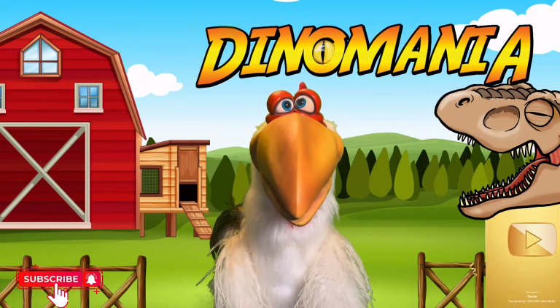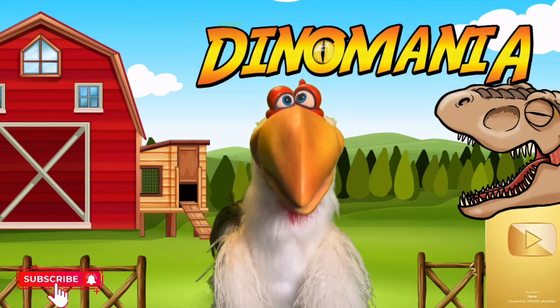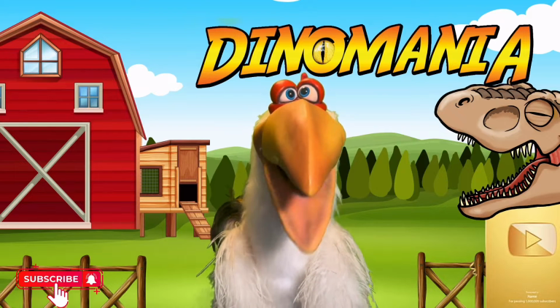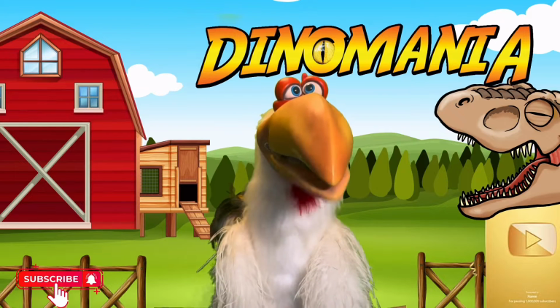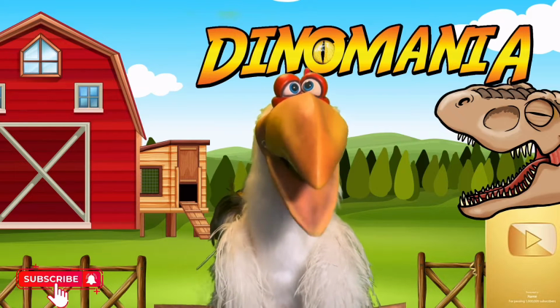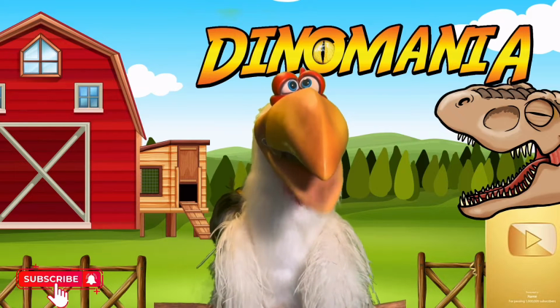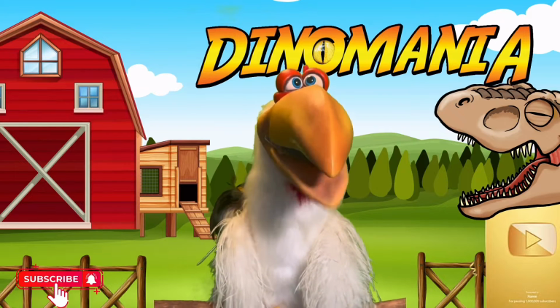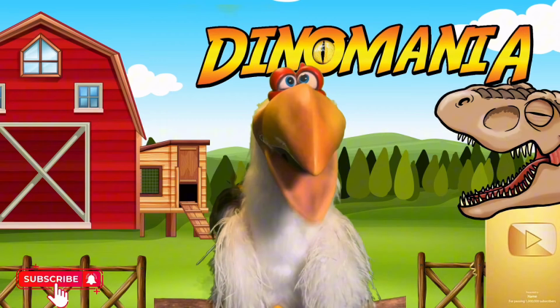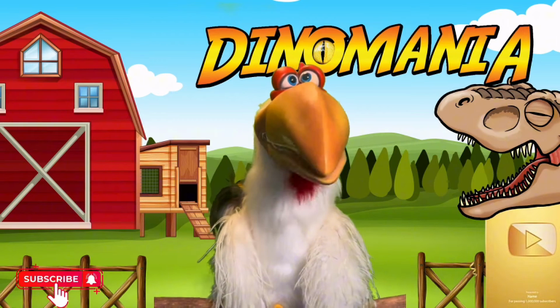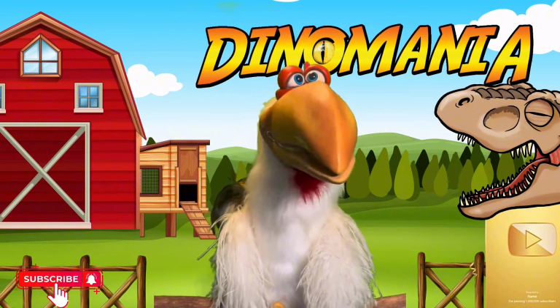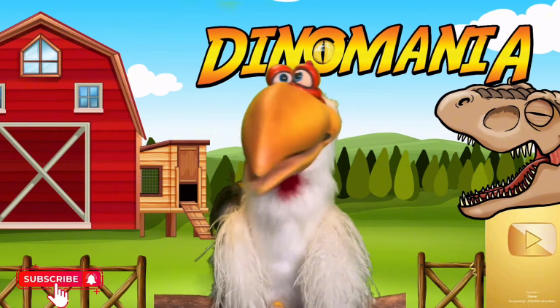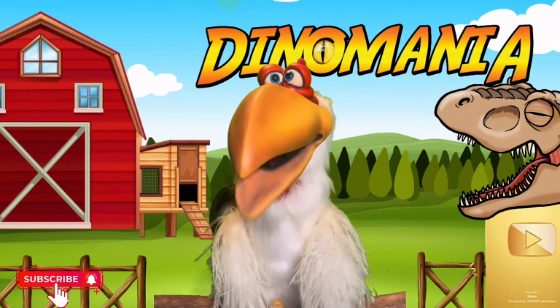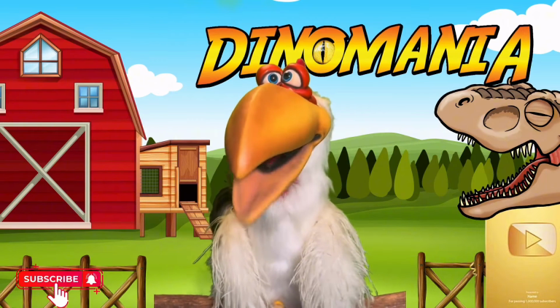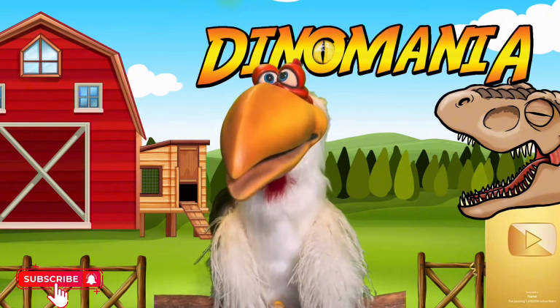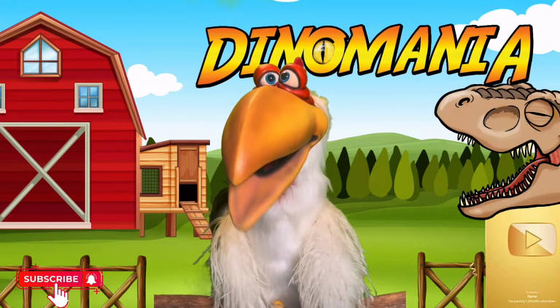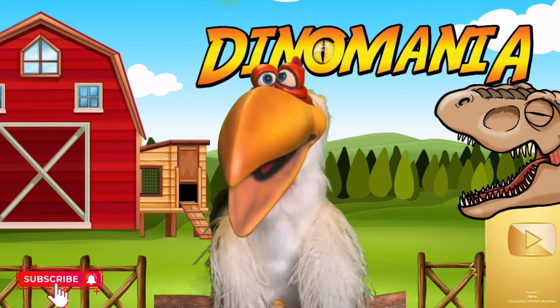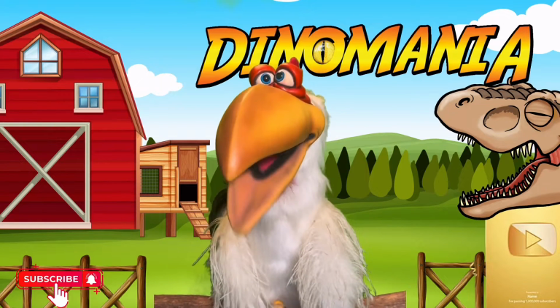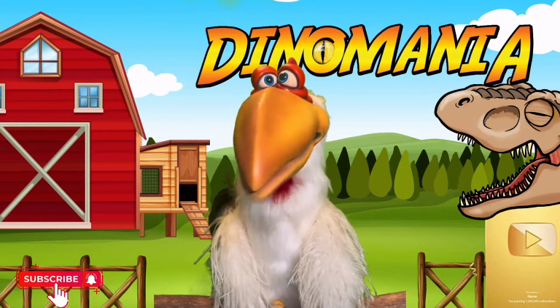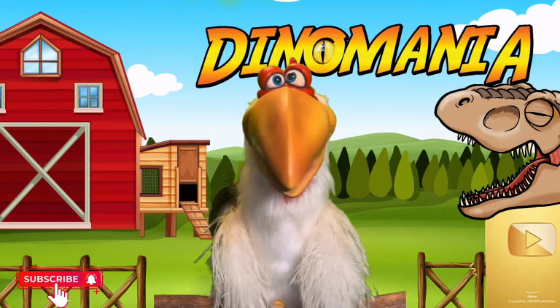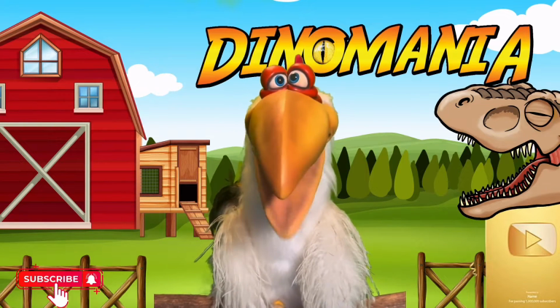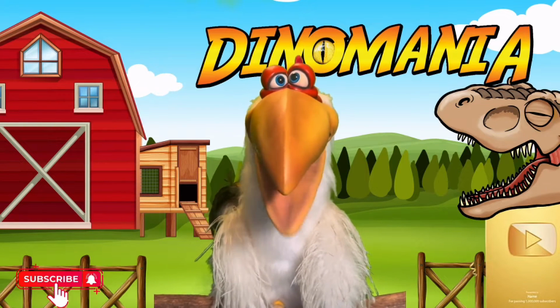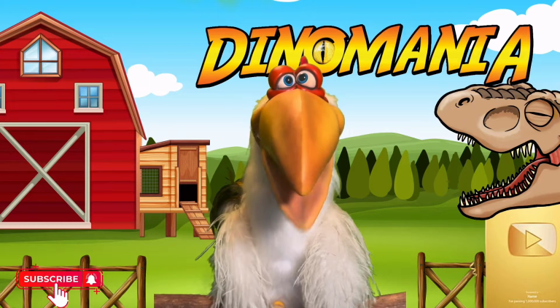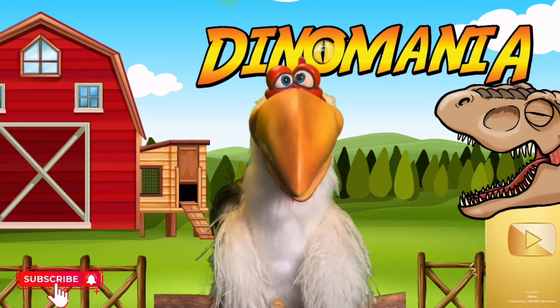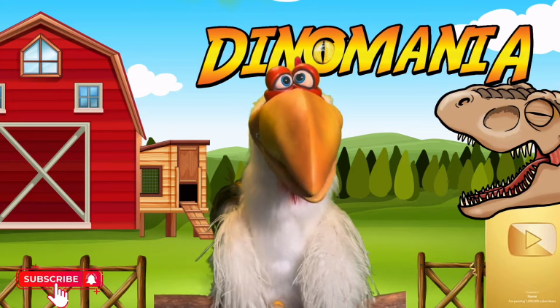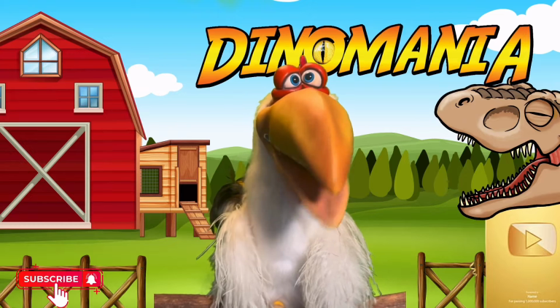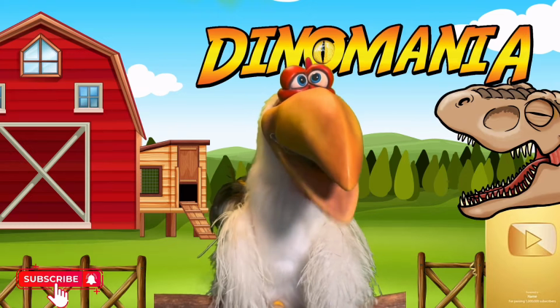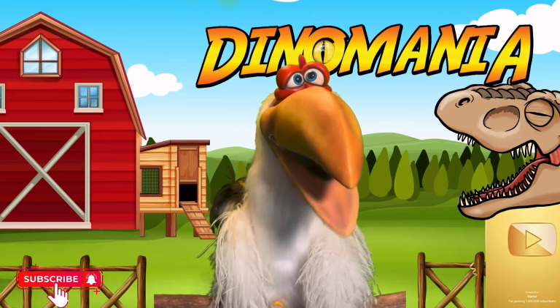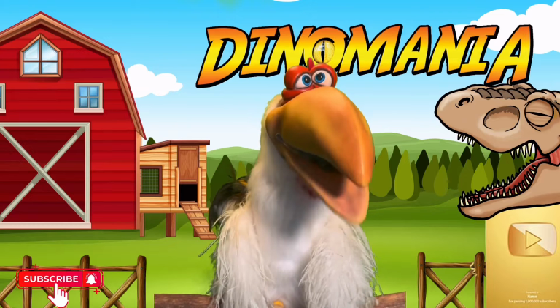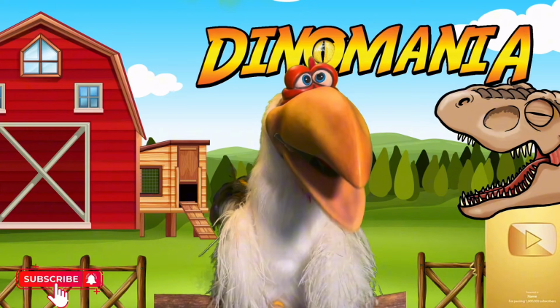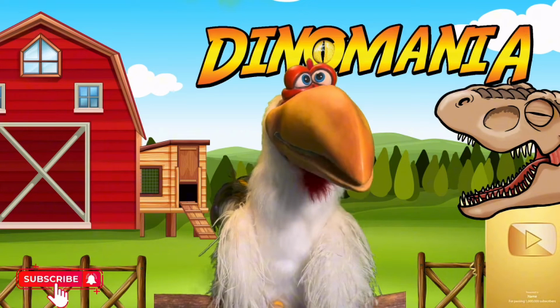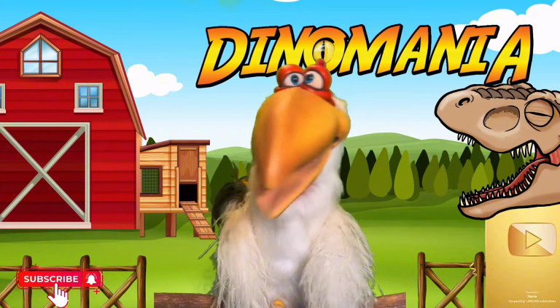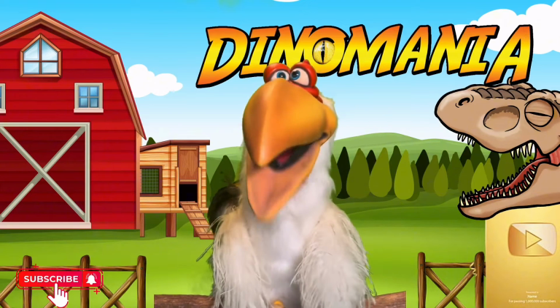Hello, everybody! I'm Gerald the Chicken, and I'm here on YouTube! Wow!